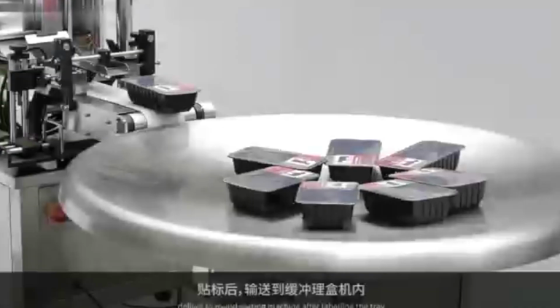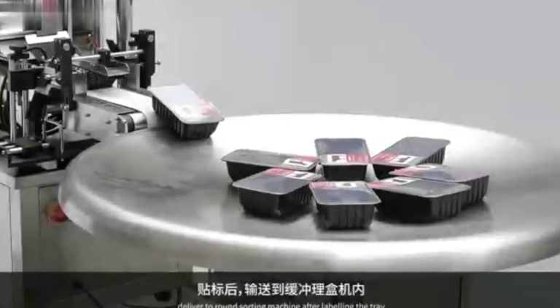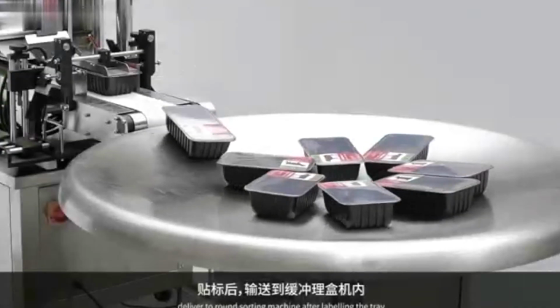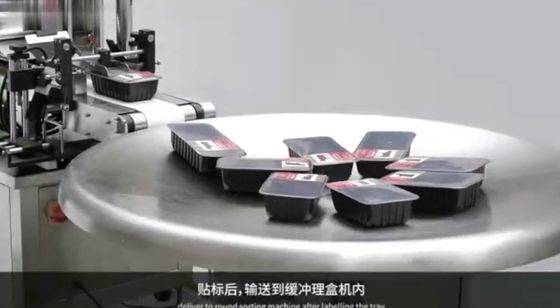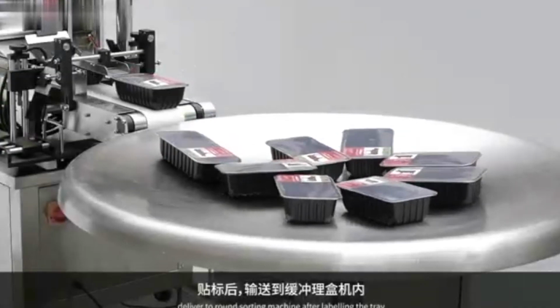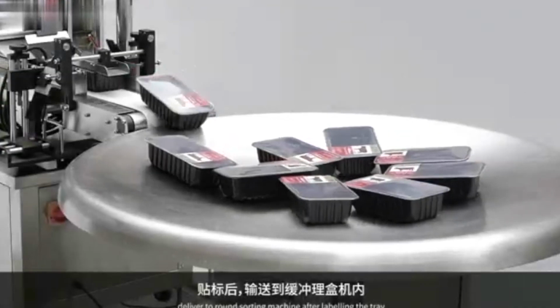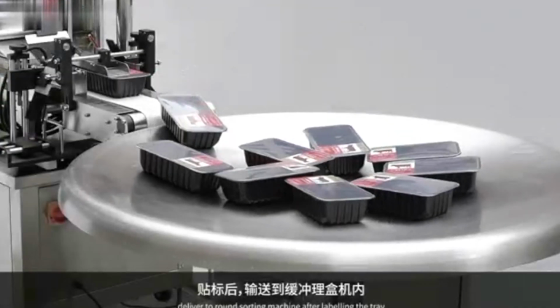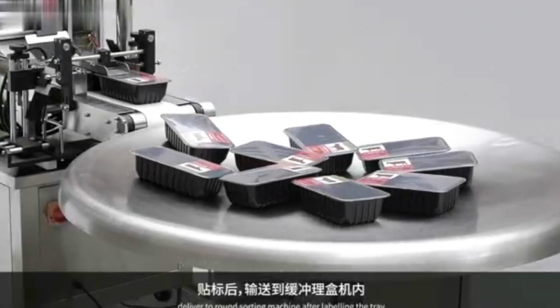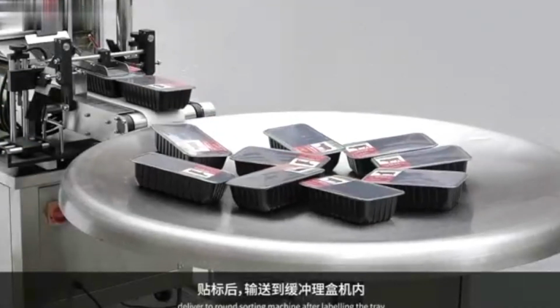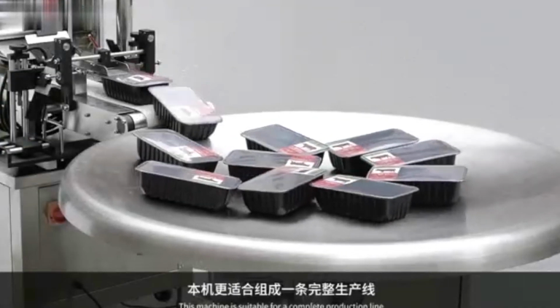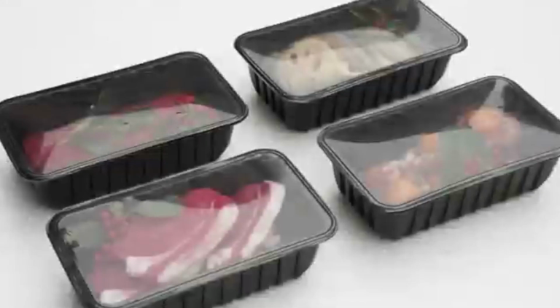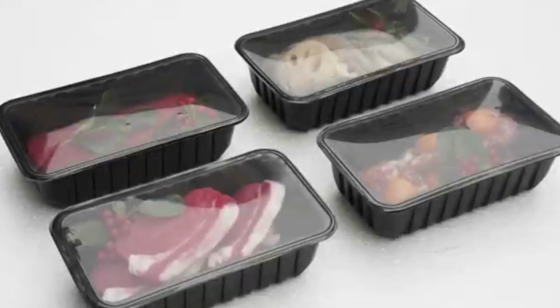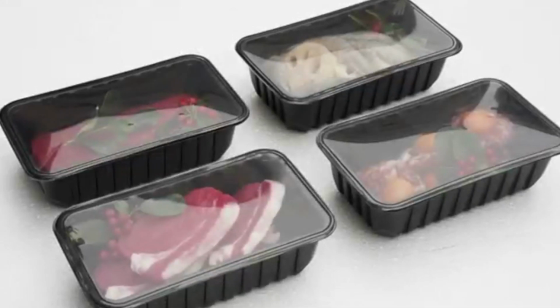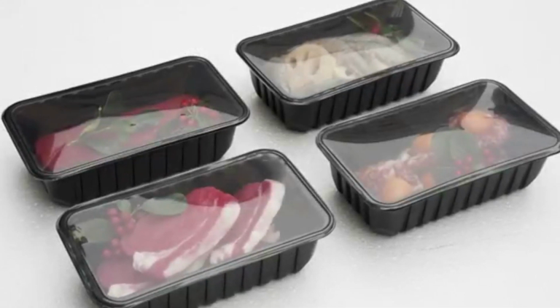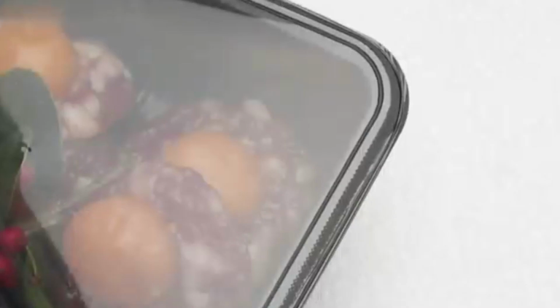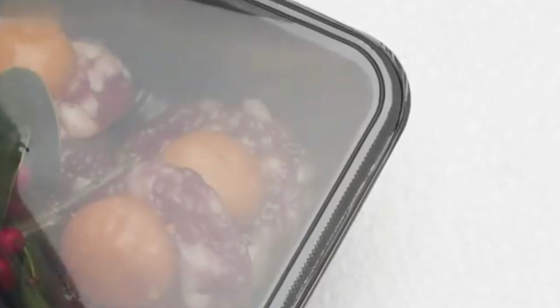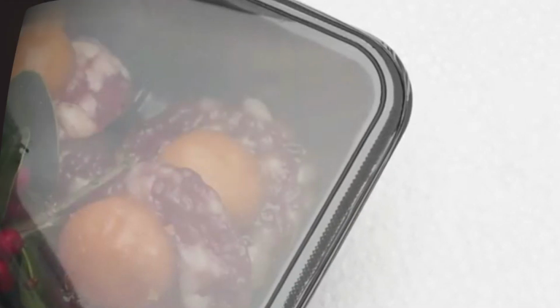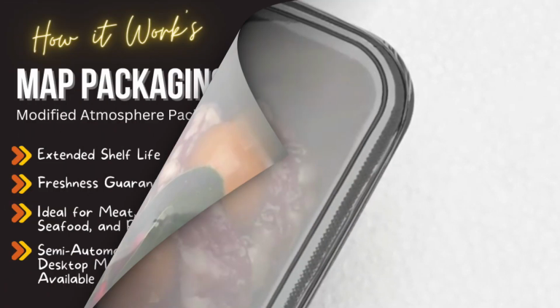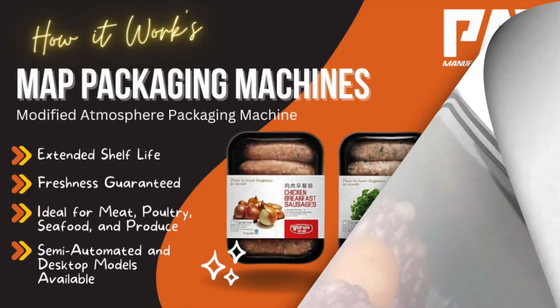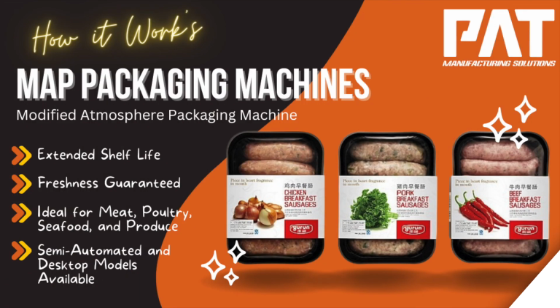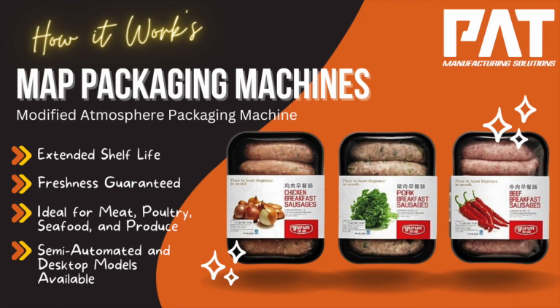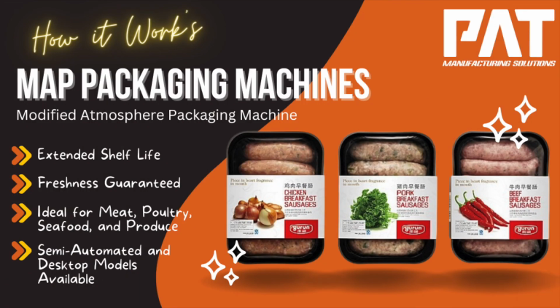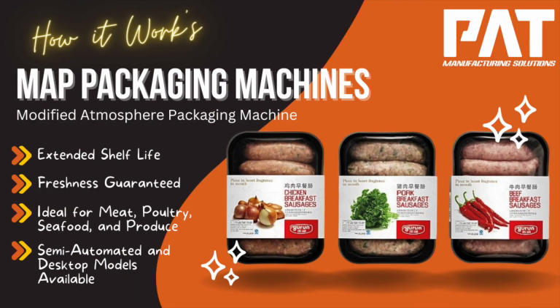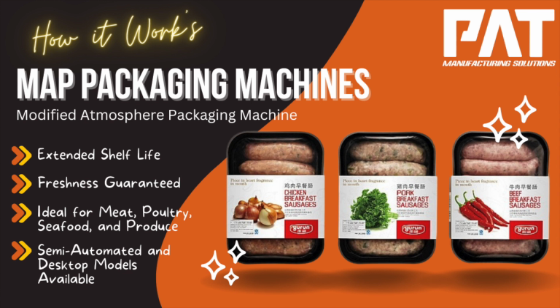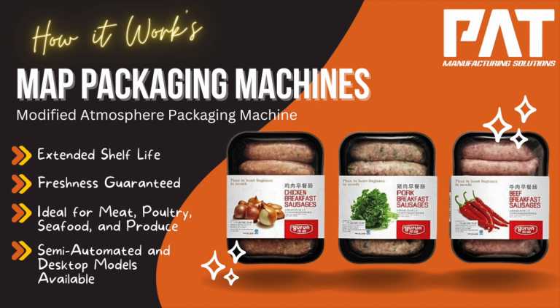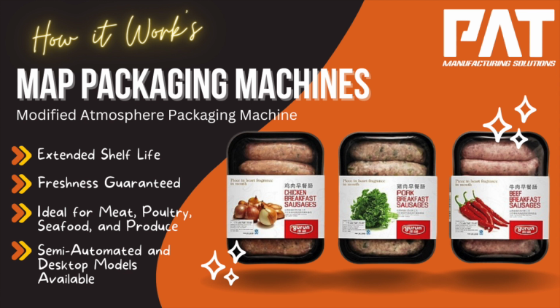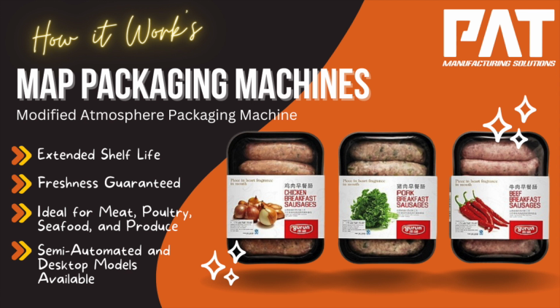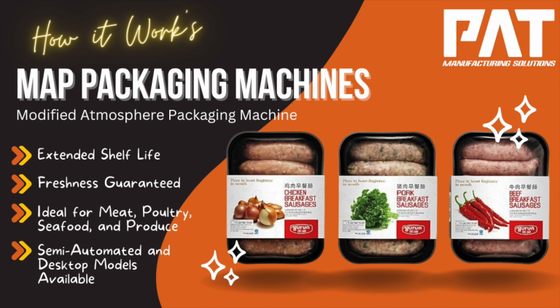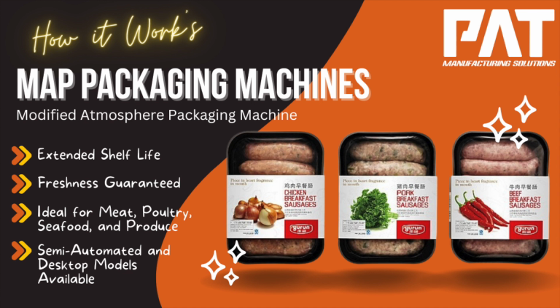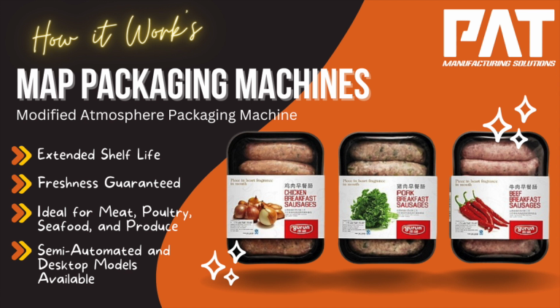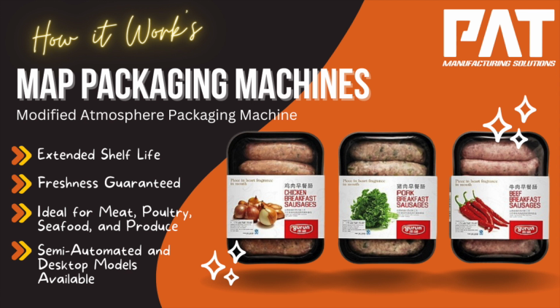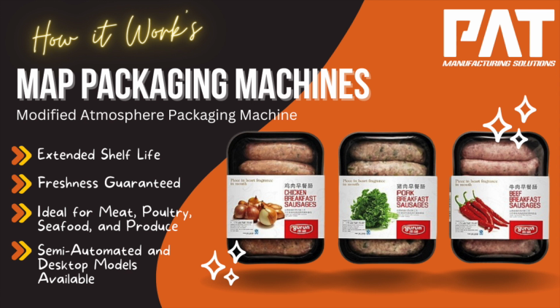Thank you for watching our video, and we hope you'll consider our MAP and VSP packaging machines for your business needs.